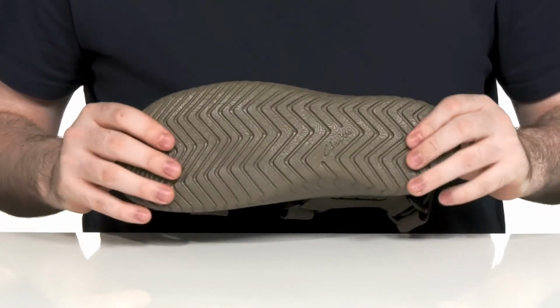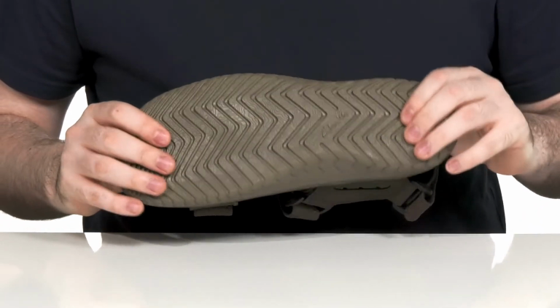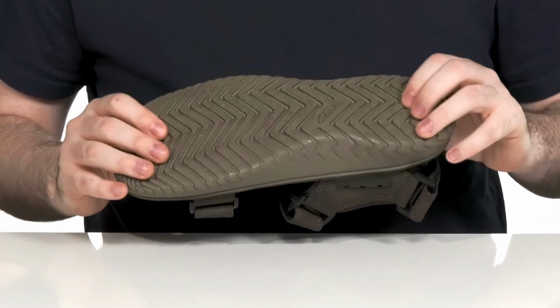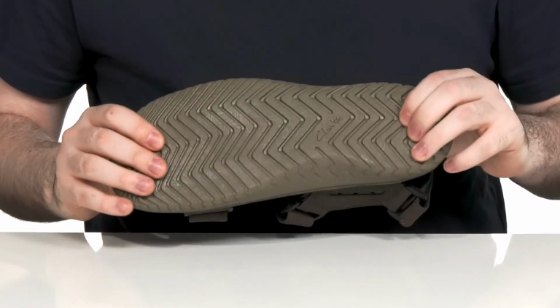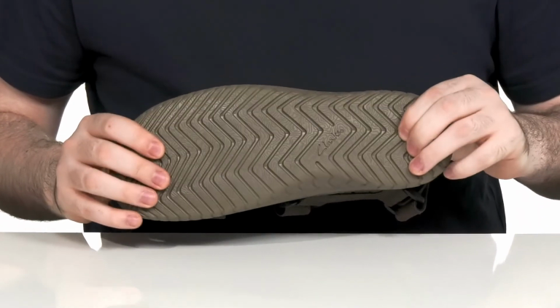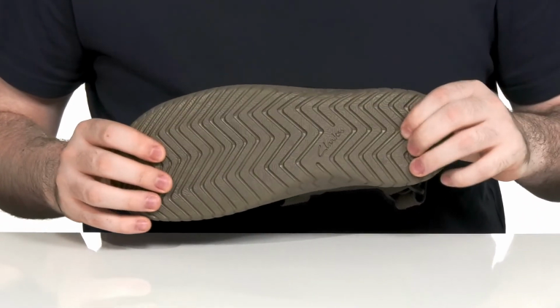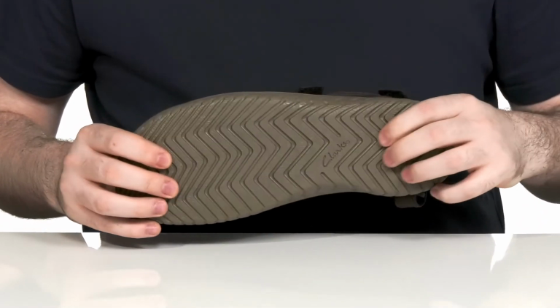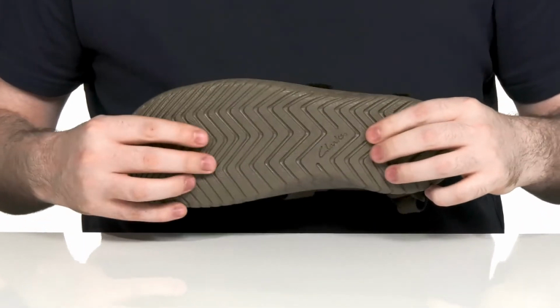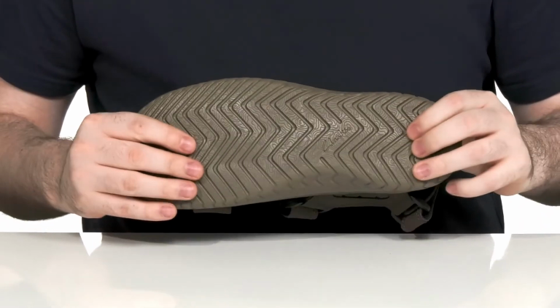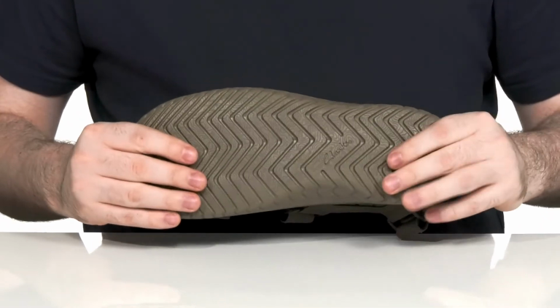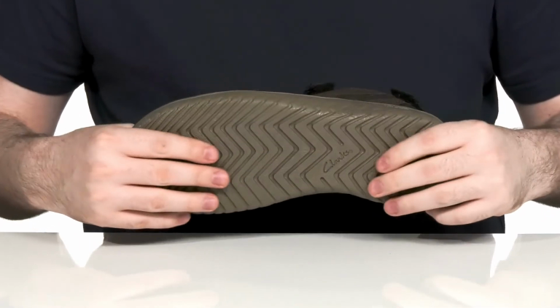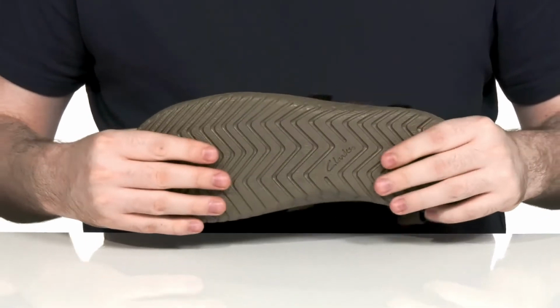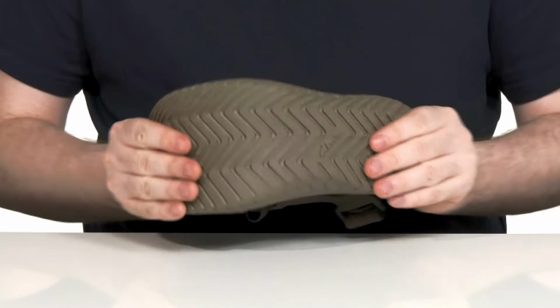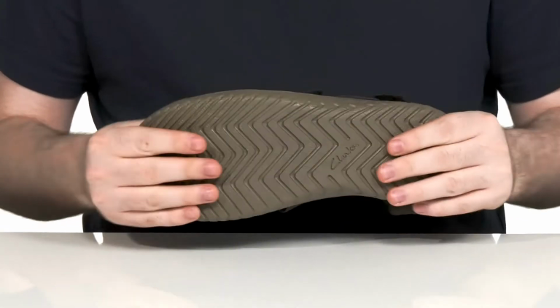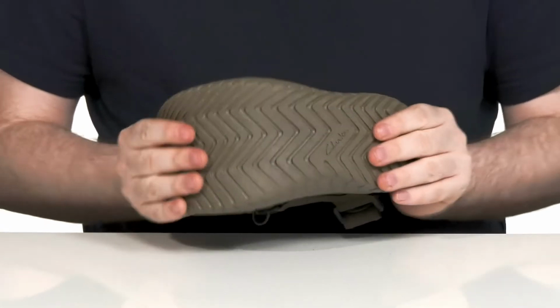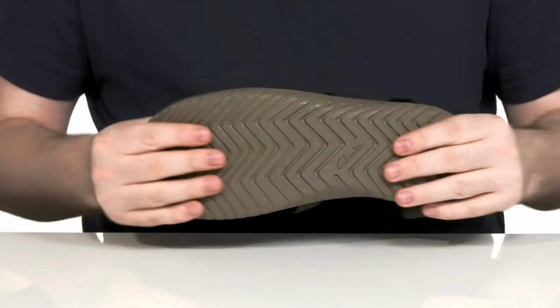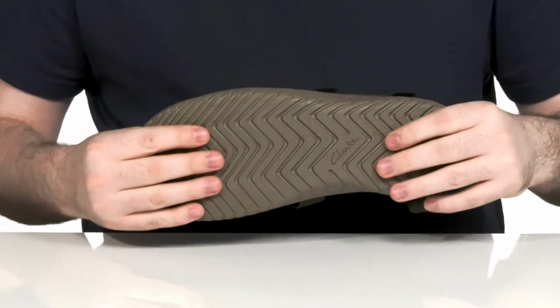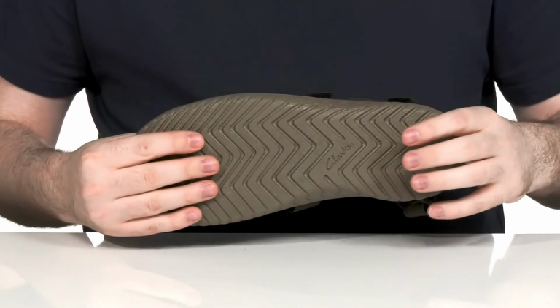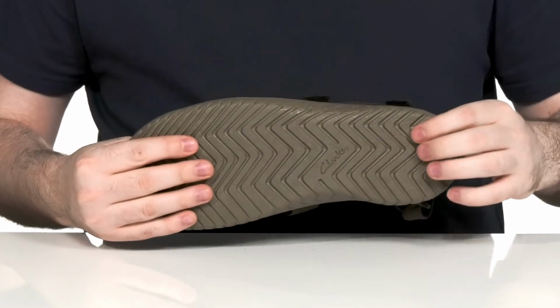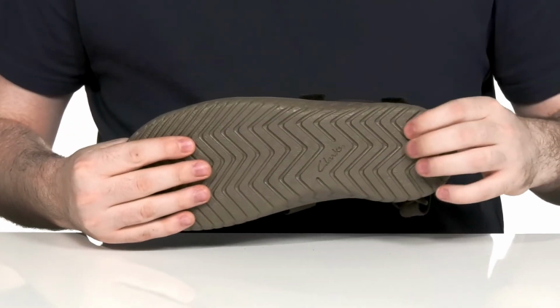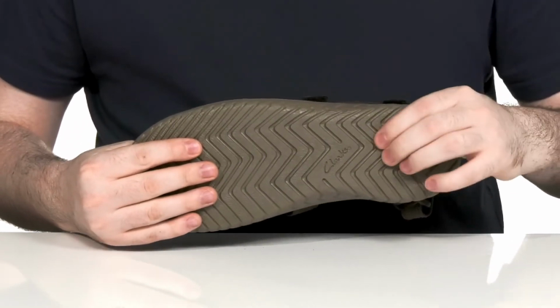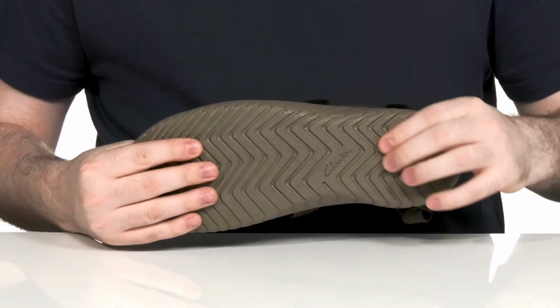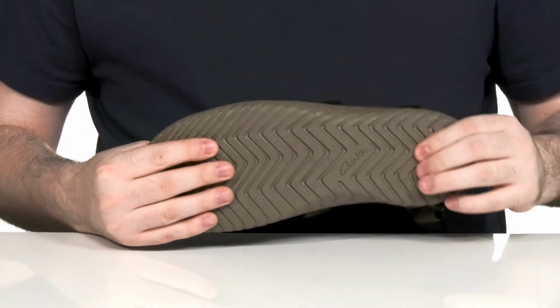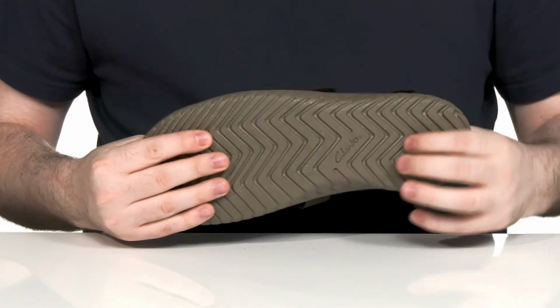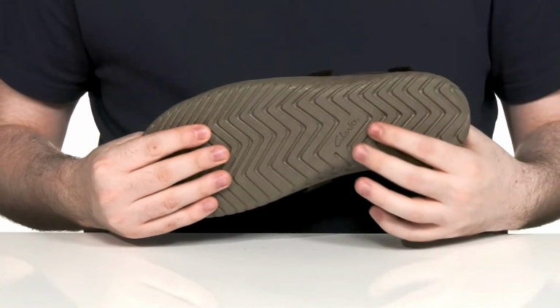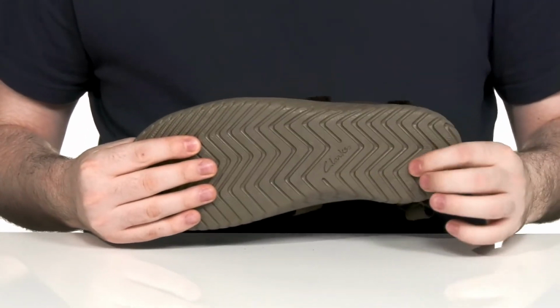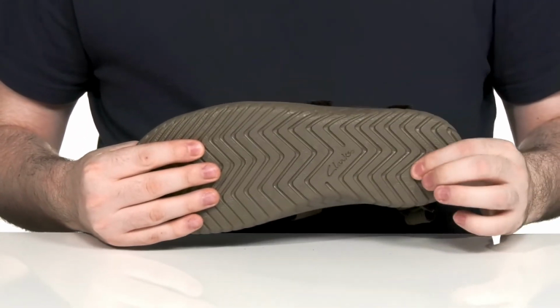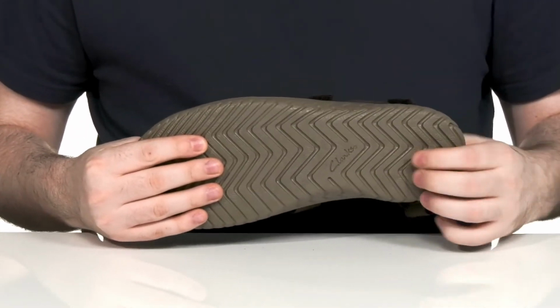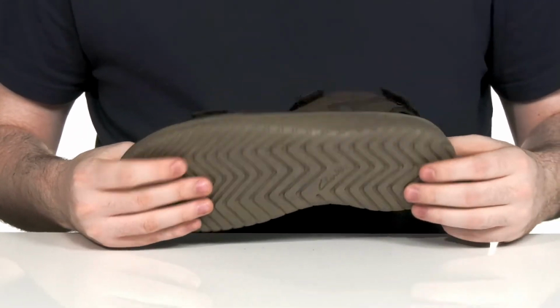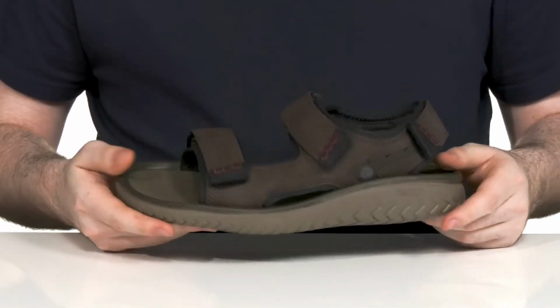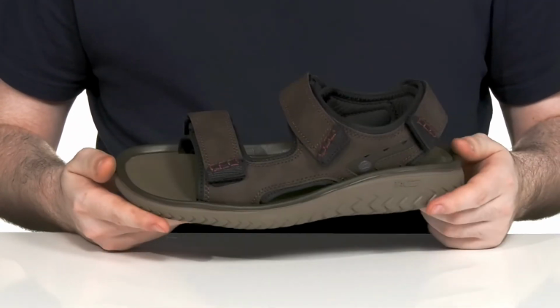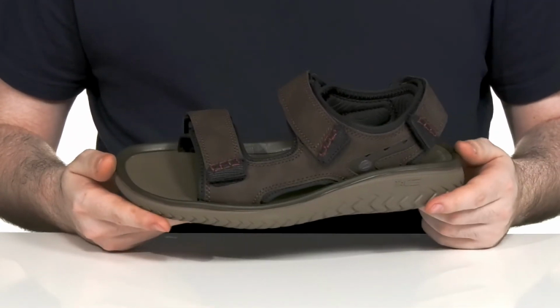The outsole is made with a grippy synthetic that has lots of flex throughout, as well as more cushioning especially in the heel for shock absorption.